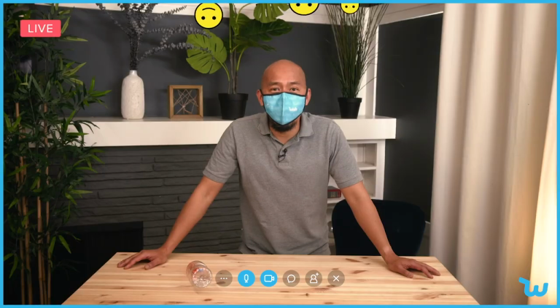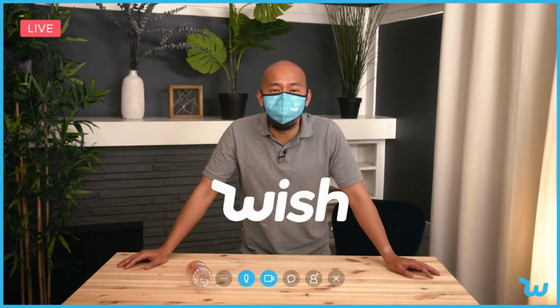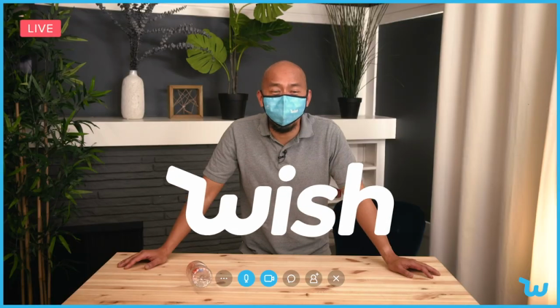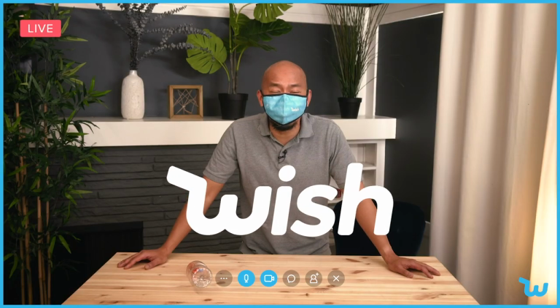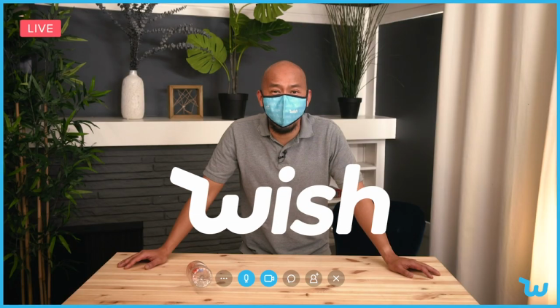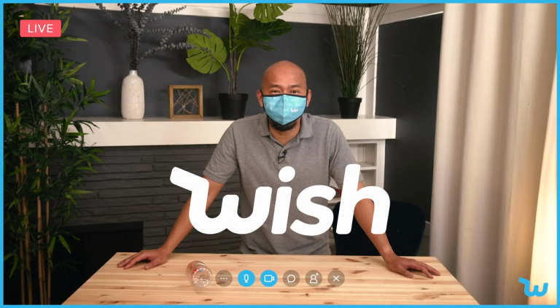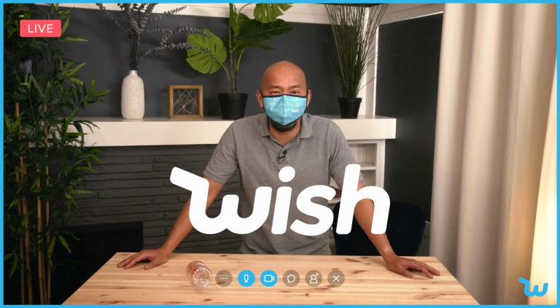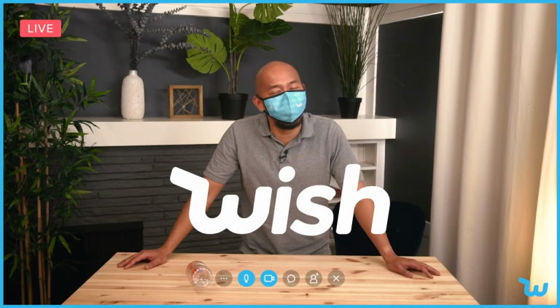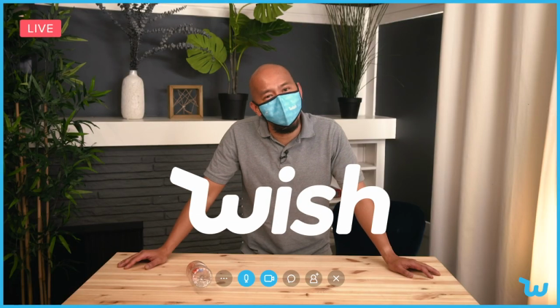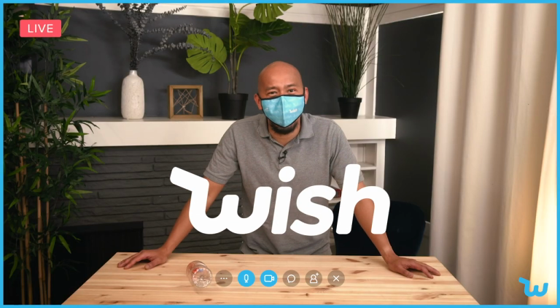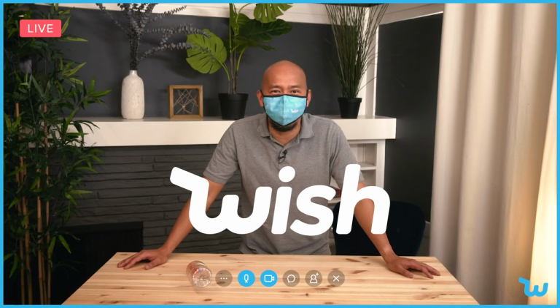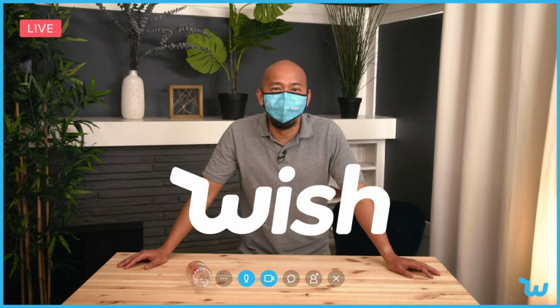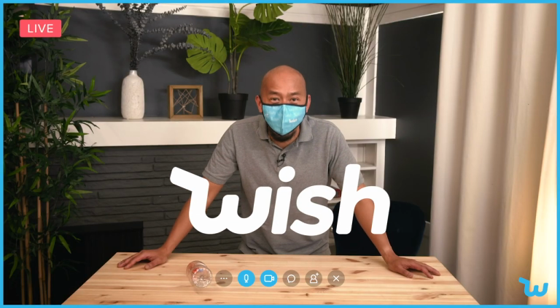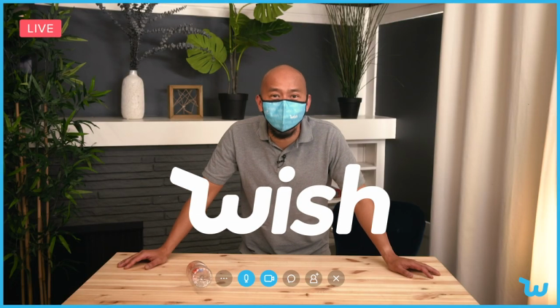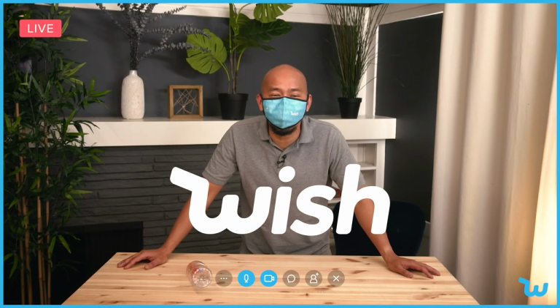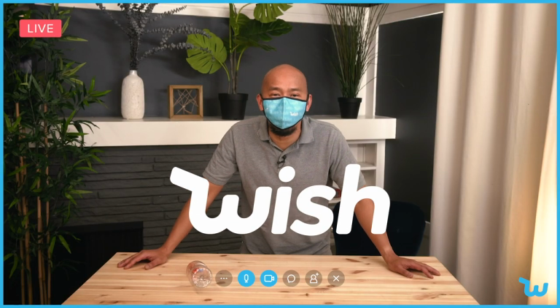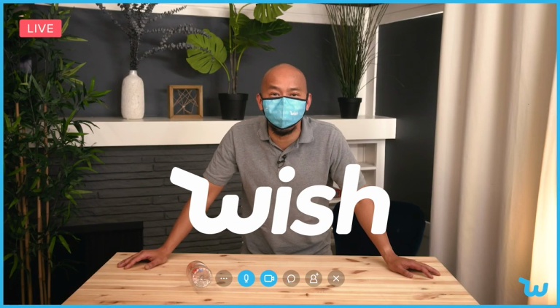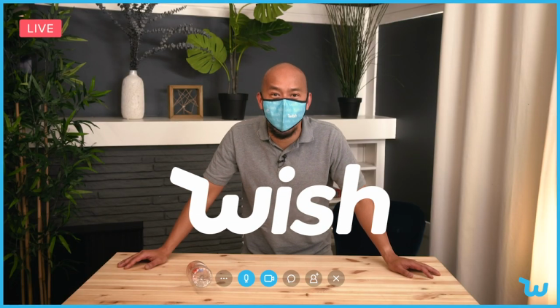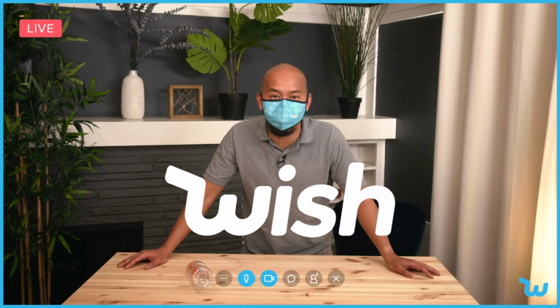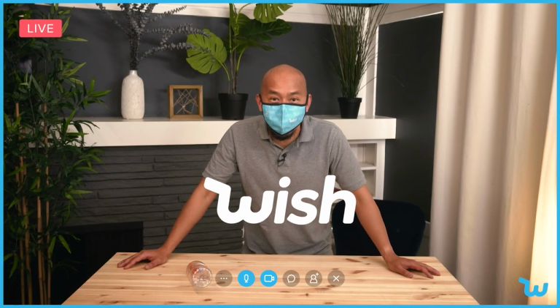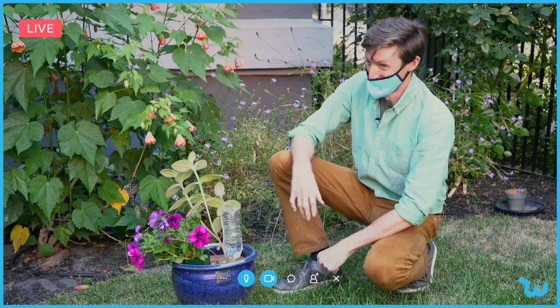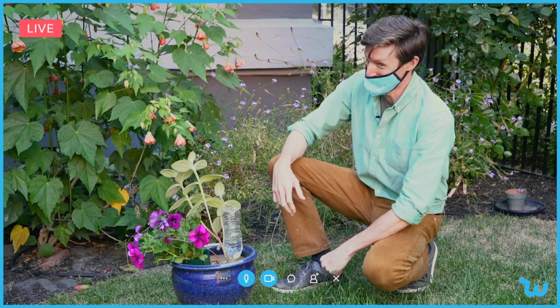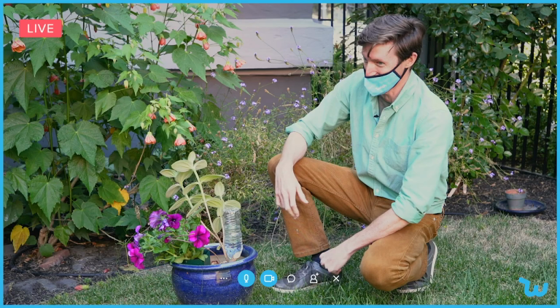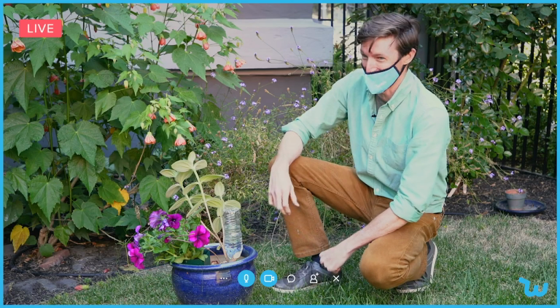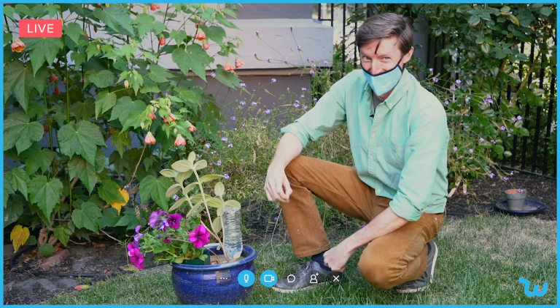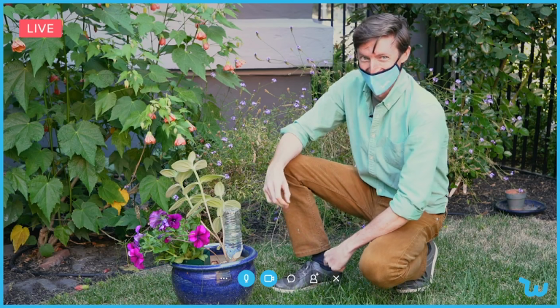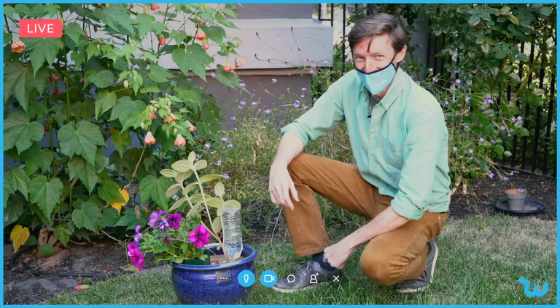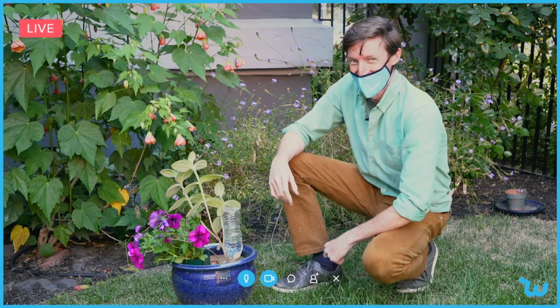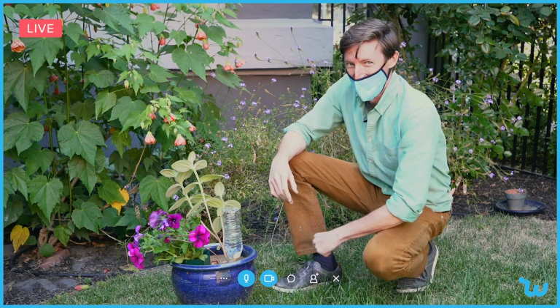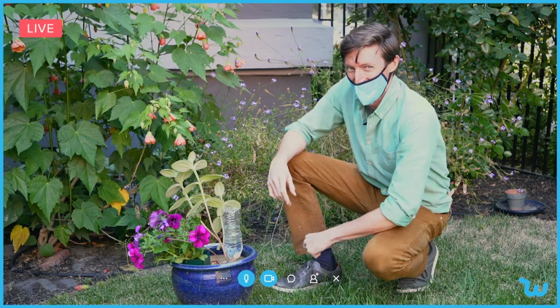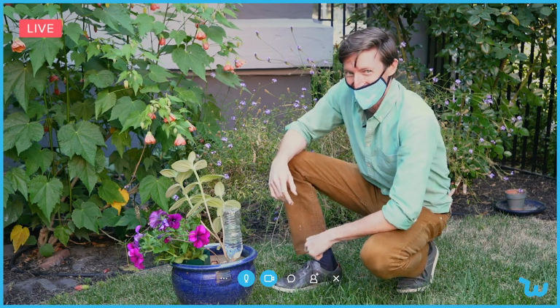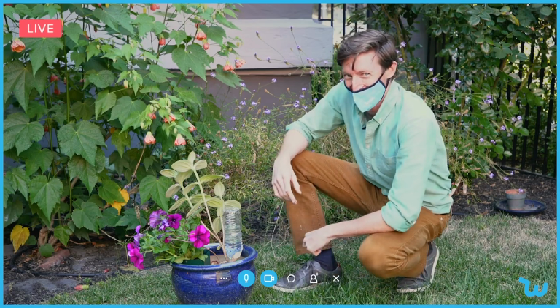For more products like this, log on to the Wish app. Shiki, Randy. Shiki.